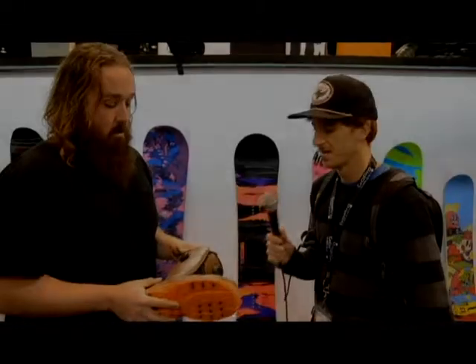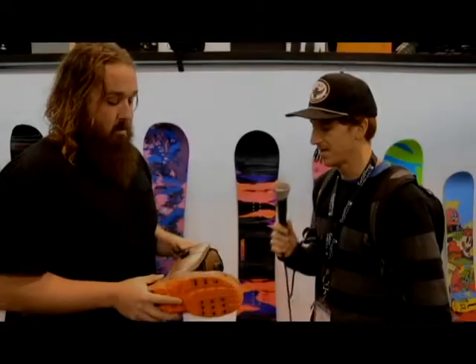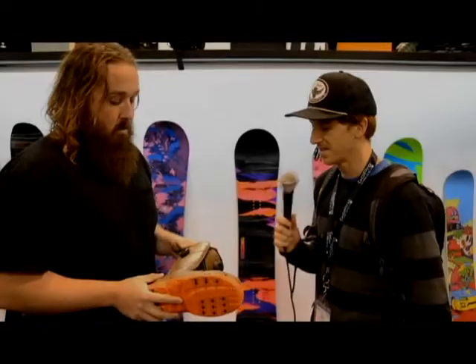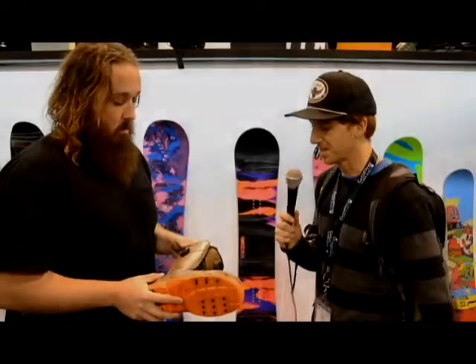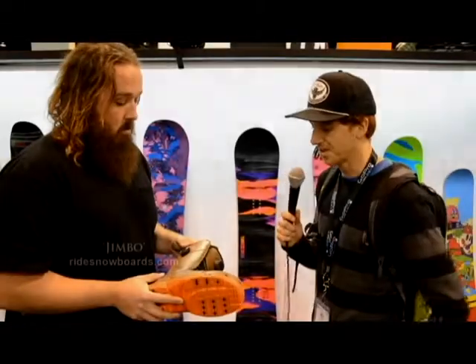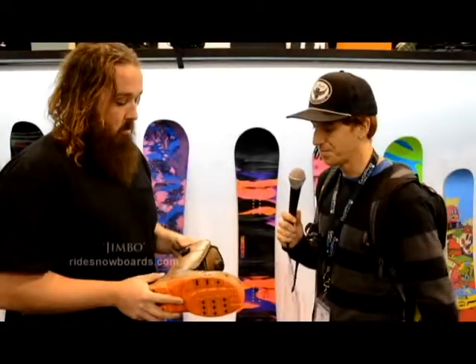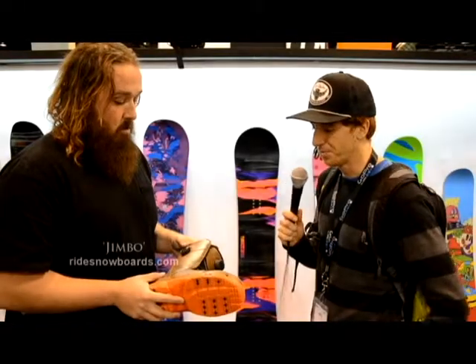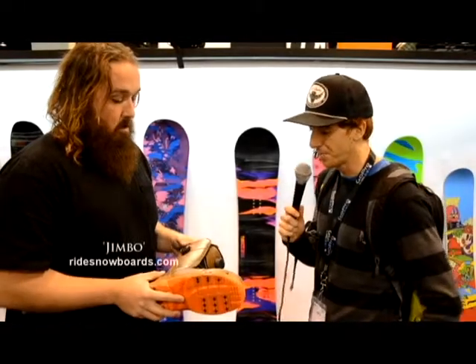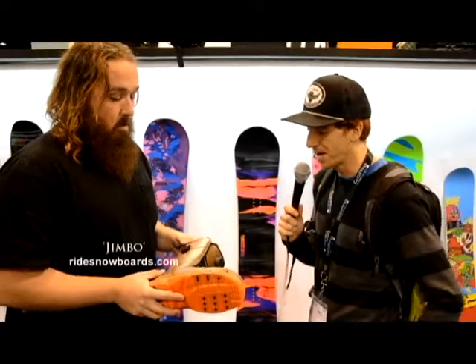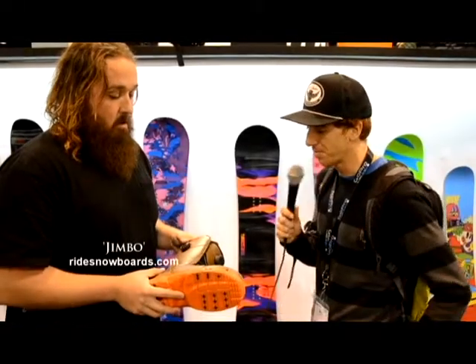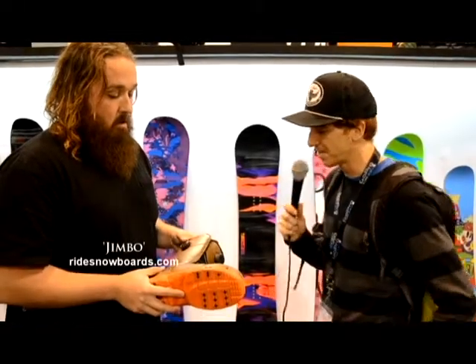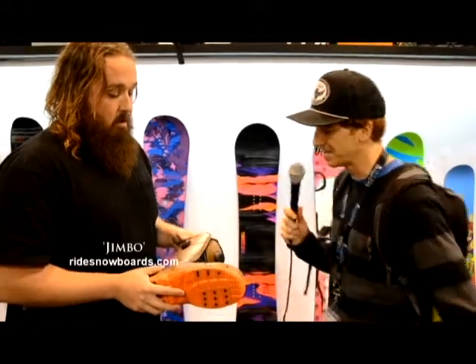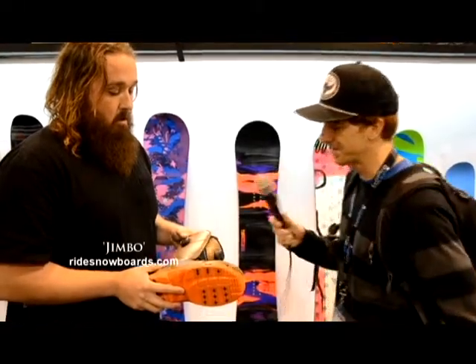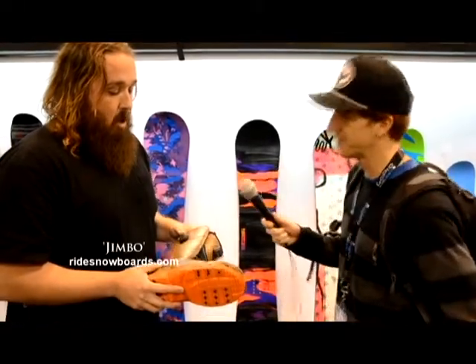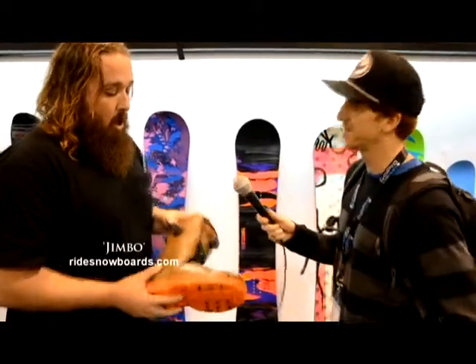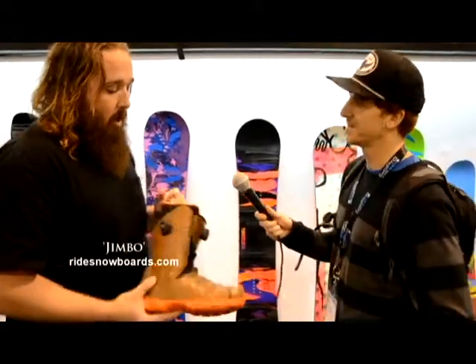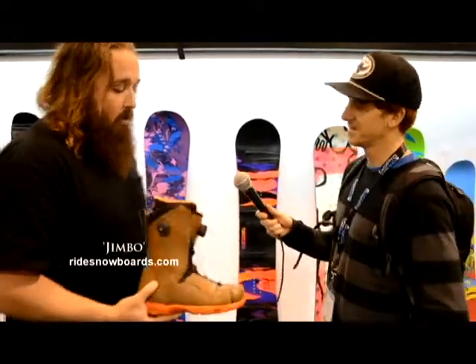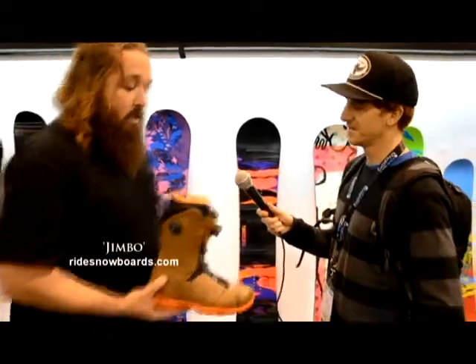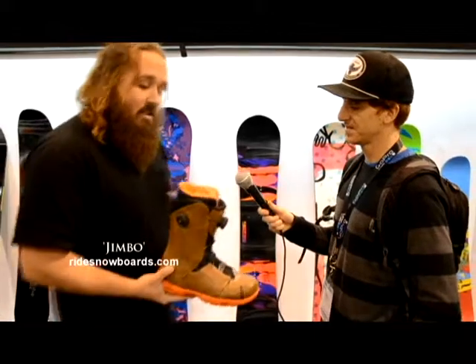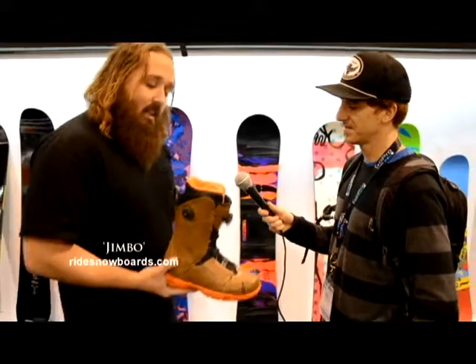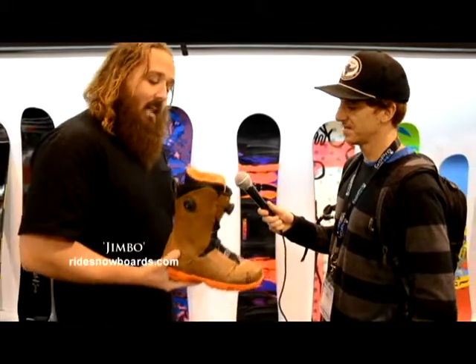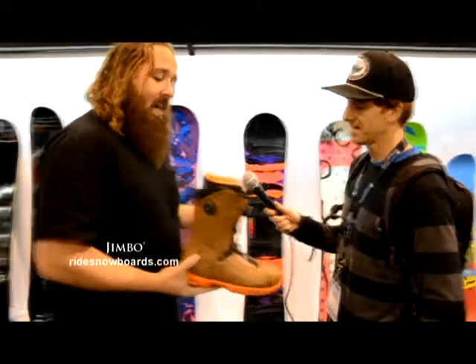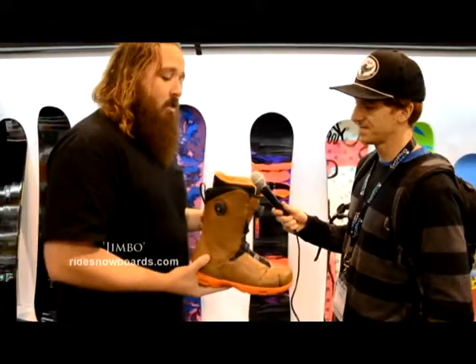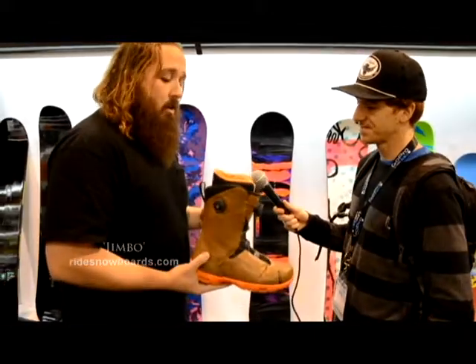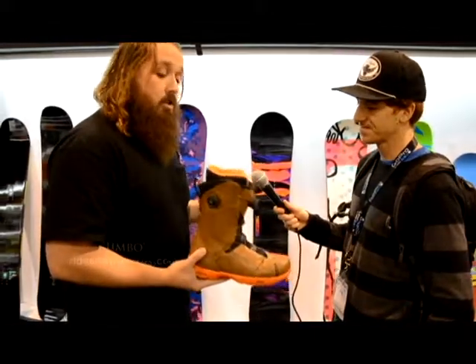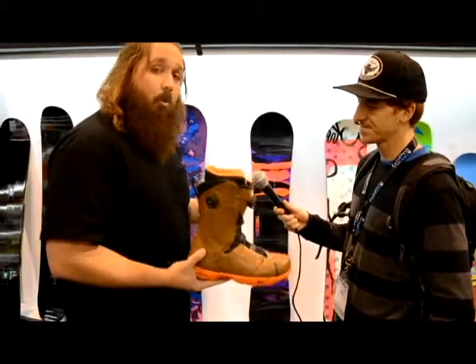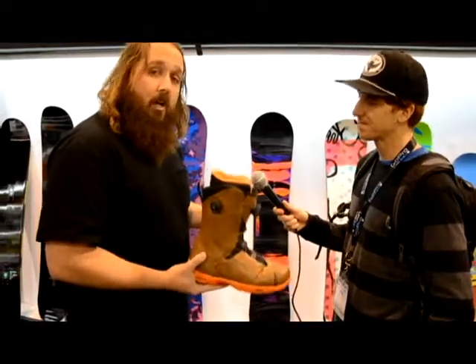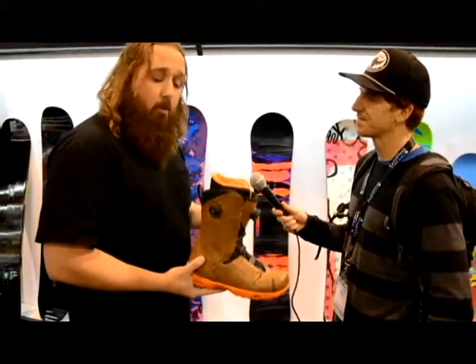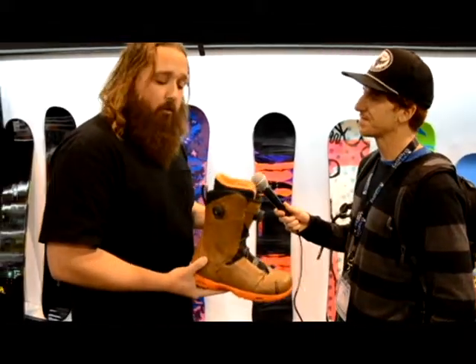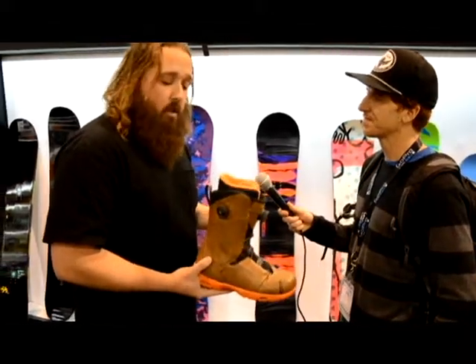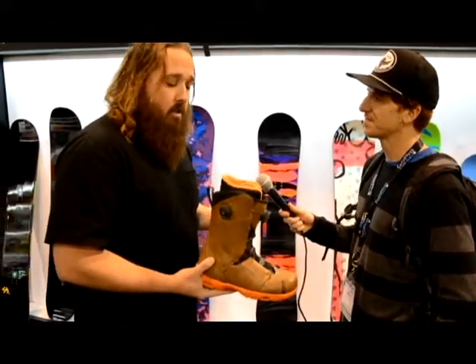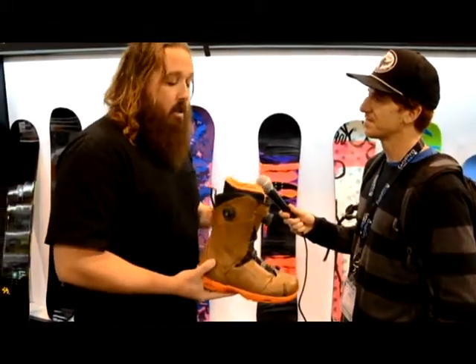Alright, it looks like we got a new boot from Ride. What are we looking at Jimbo? So this is the Lasso. This is a brand new boot for us this year.